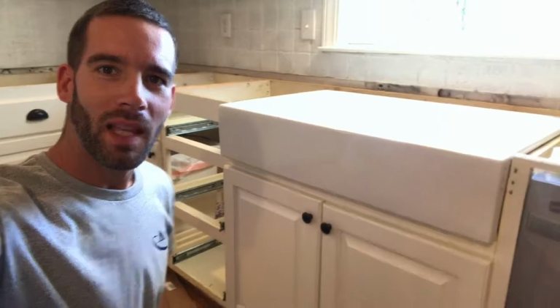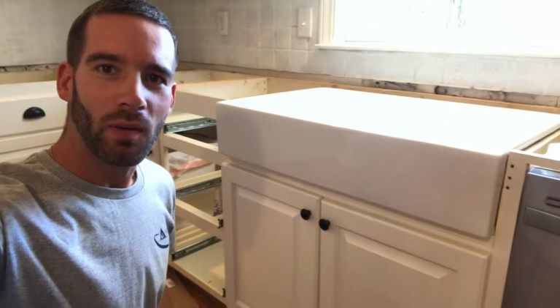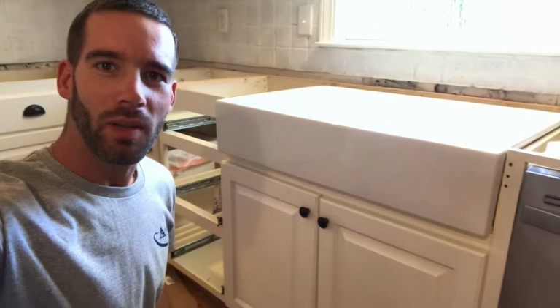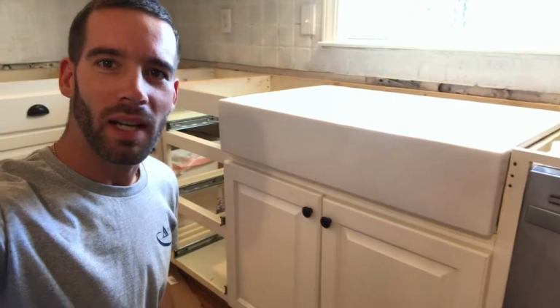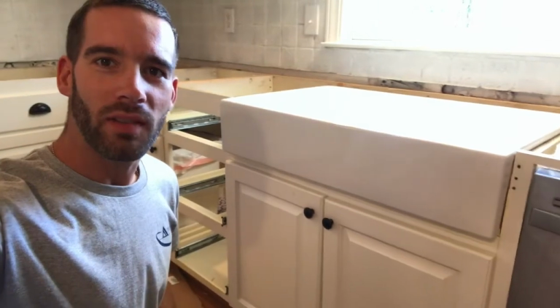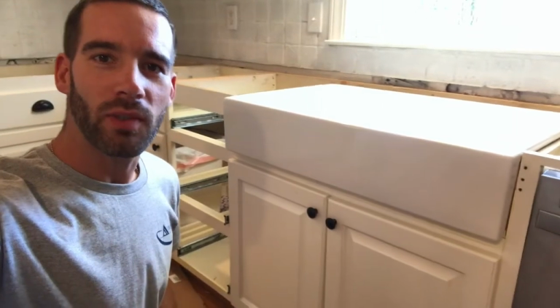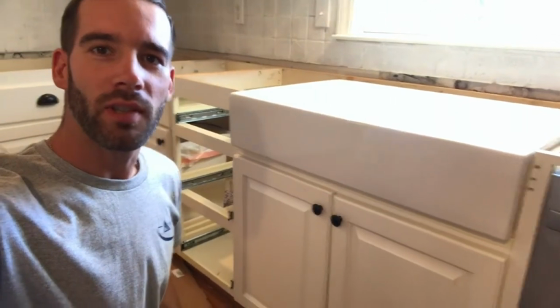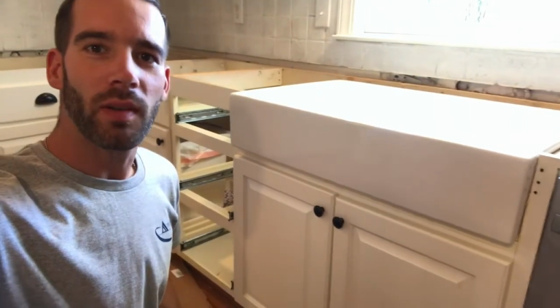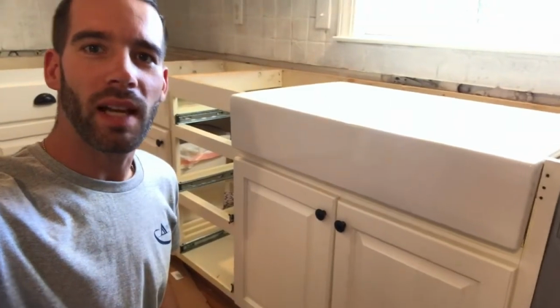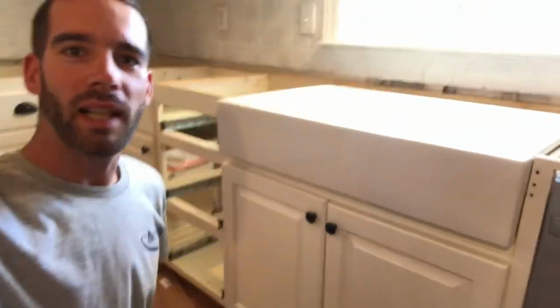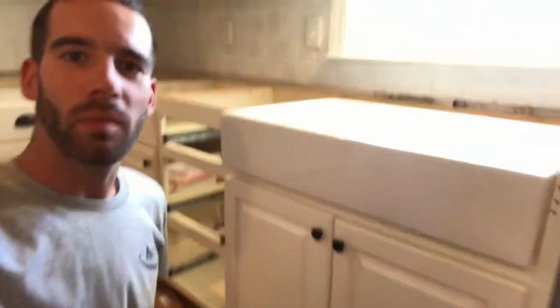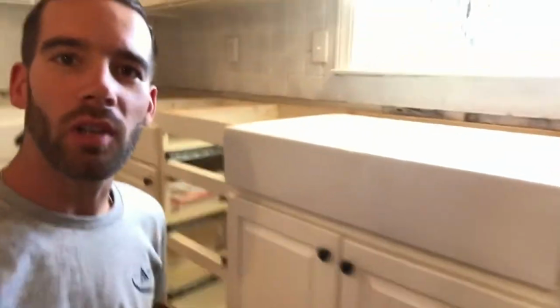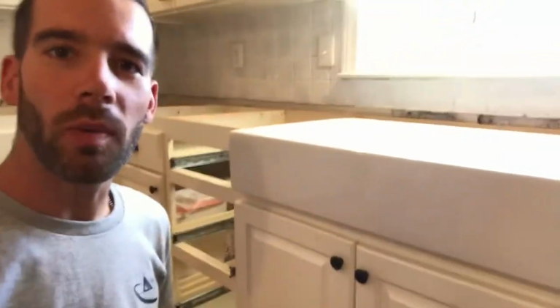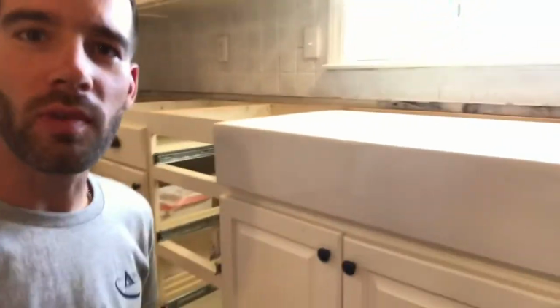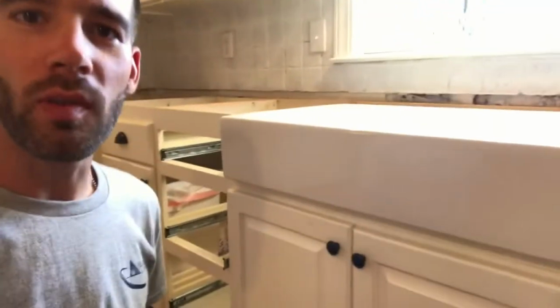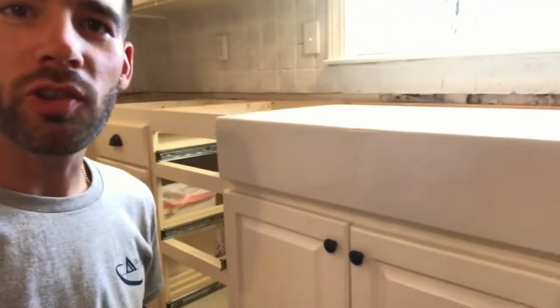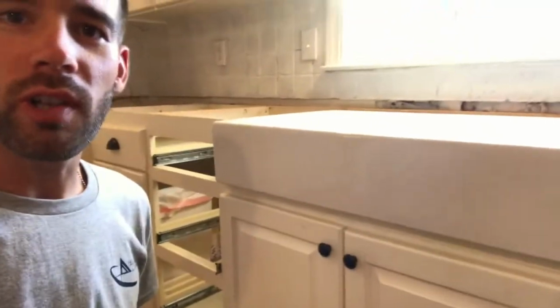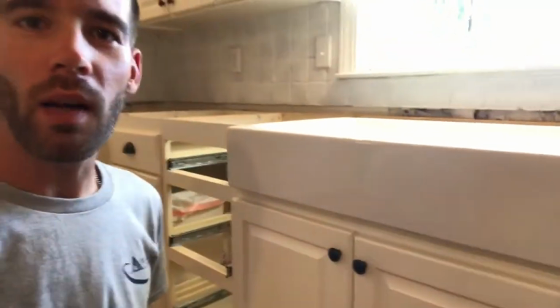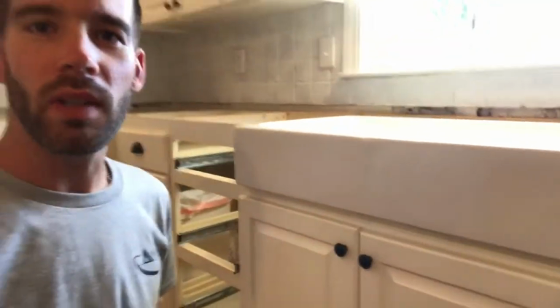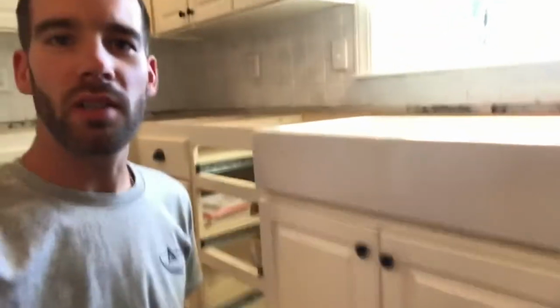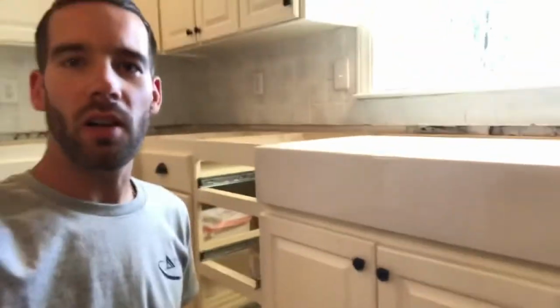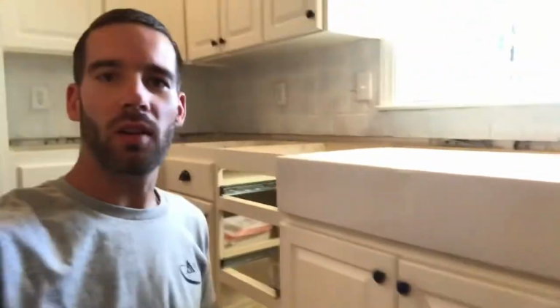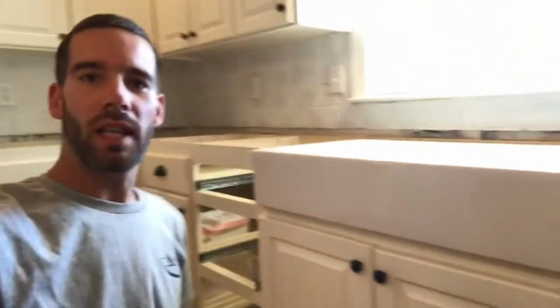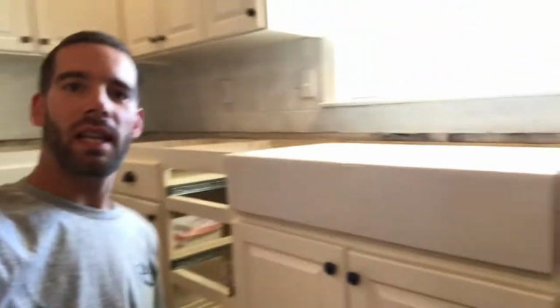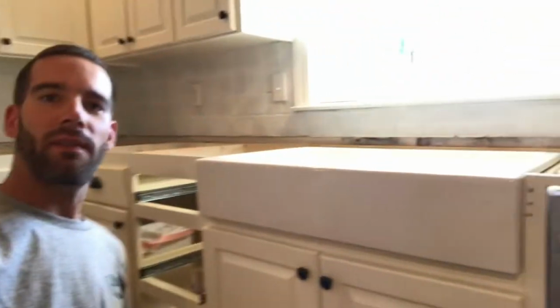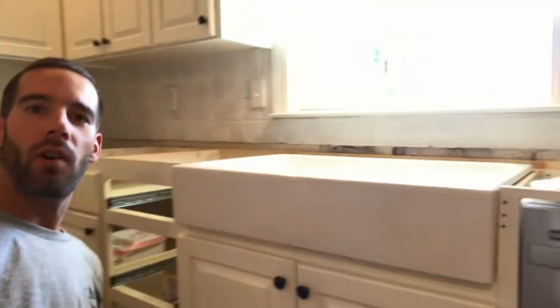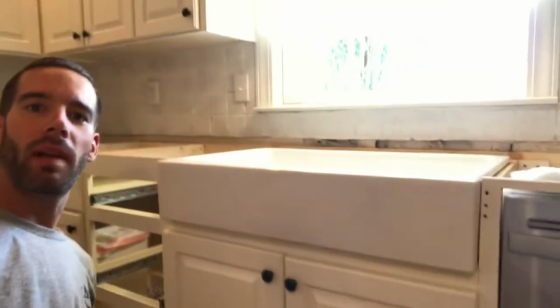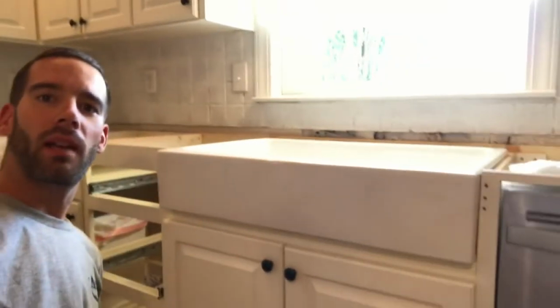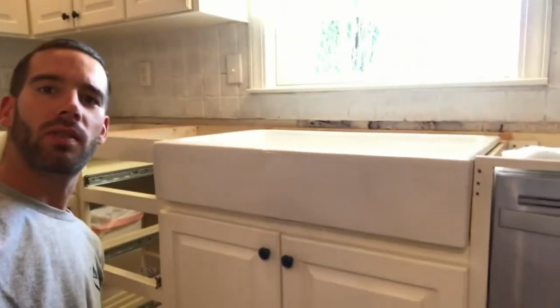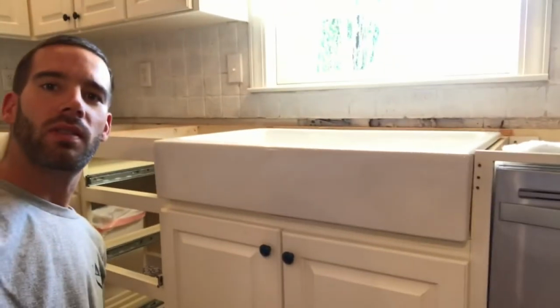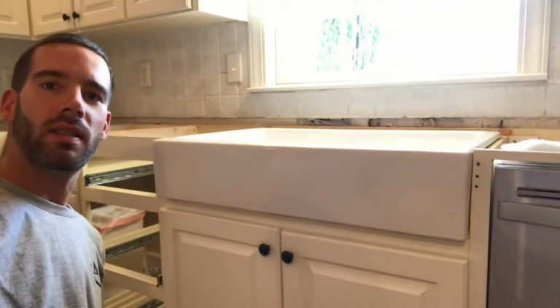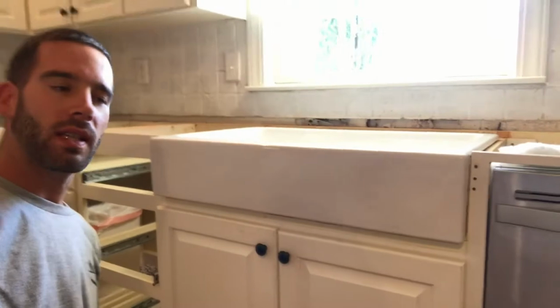Hey, what's up guys? Richard here with High Caliber Carpentry. I want to show you how we installed a farmhouse sink.